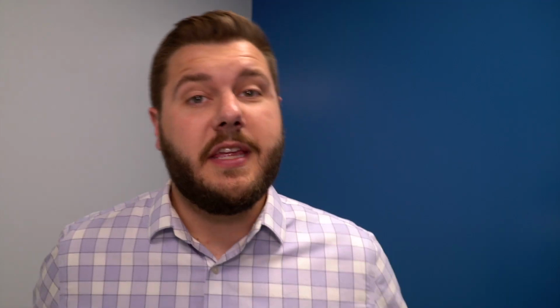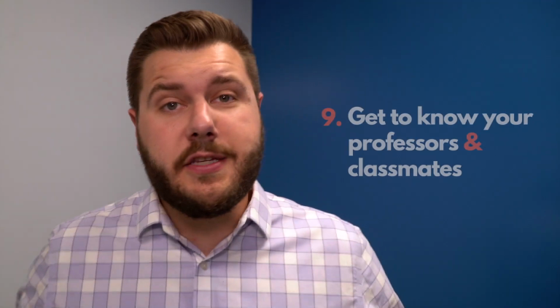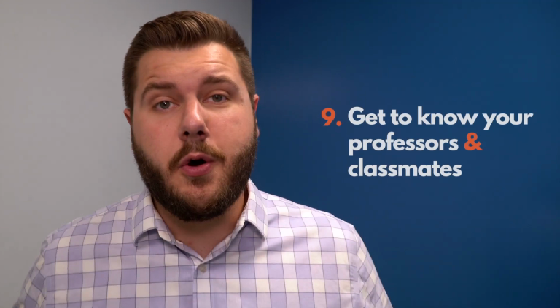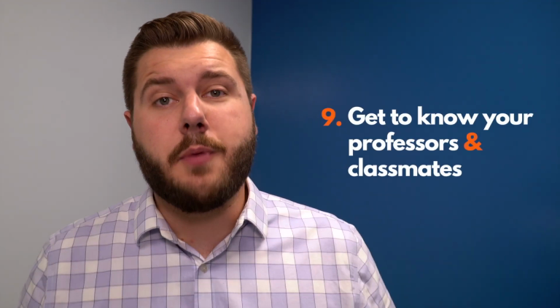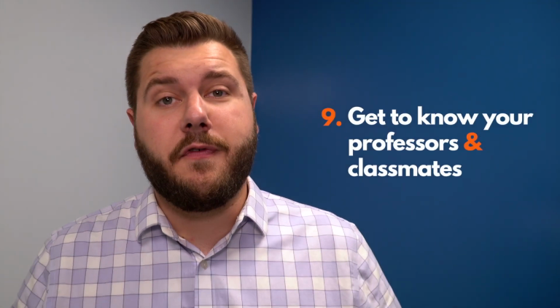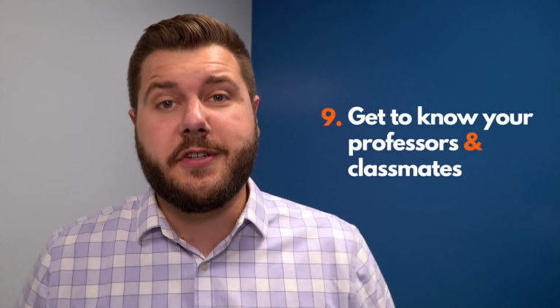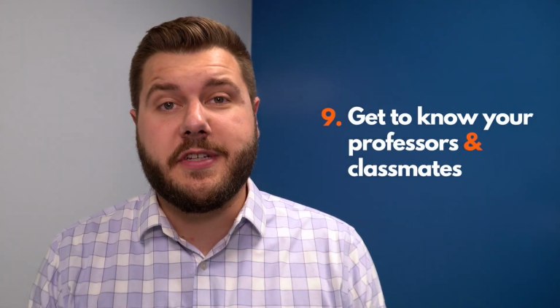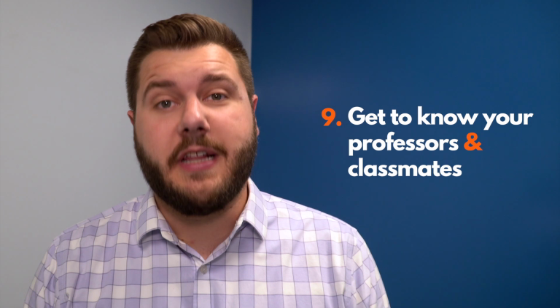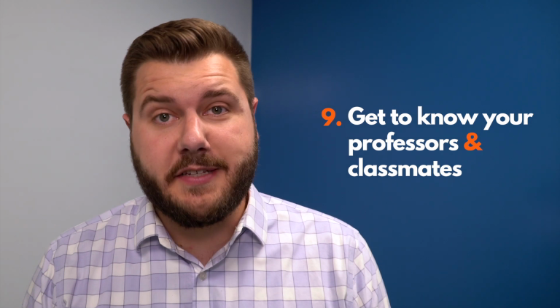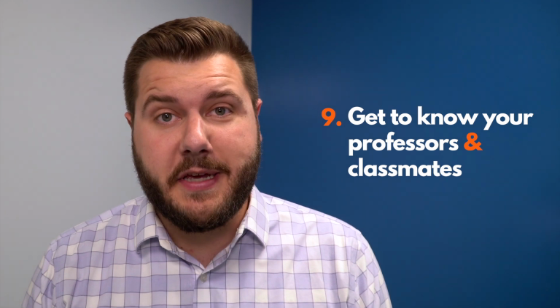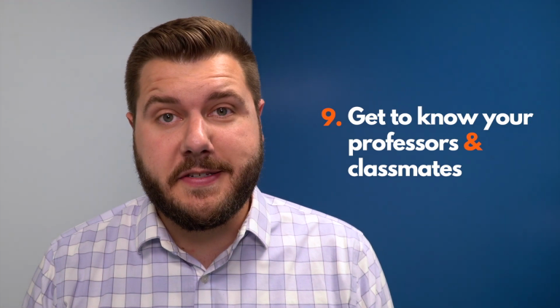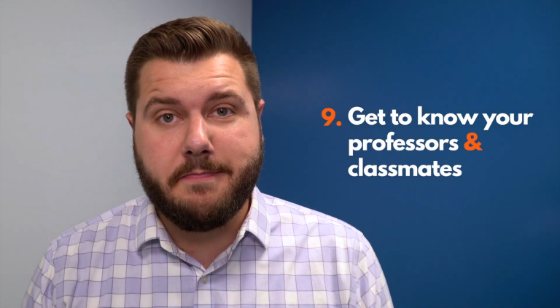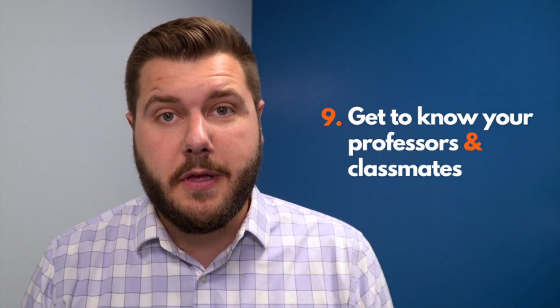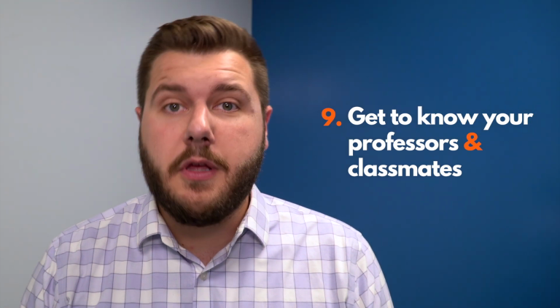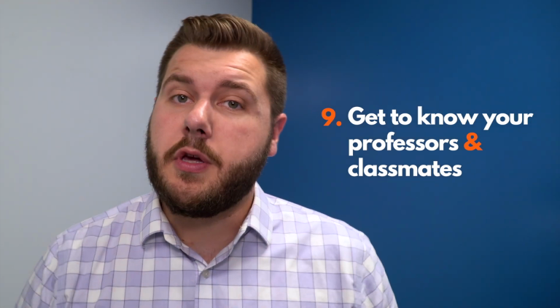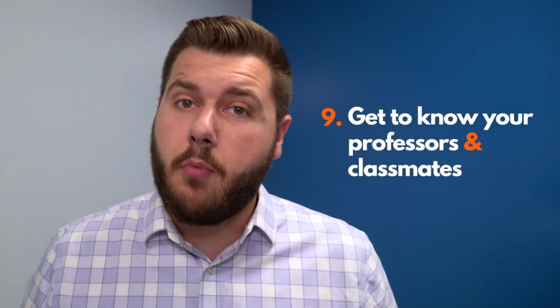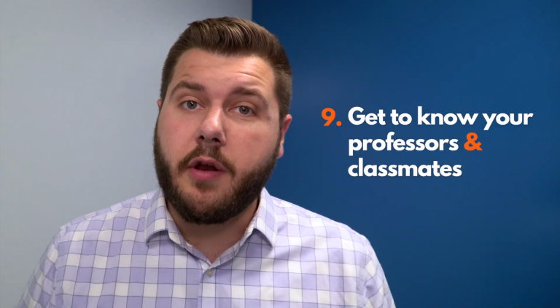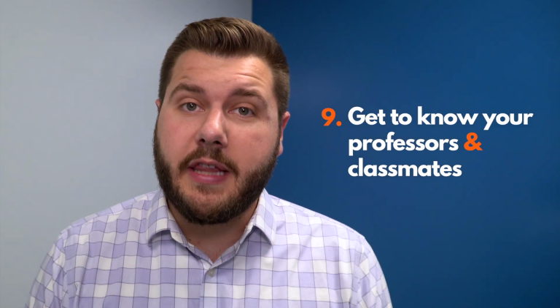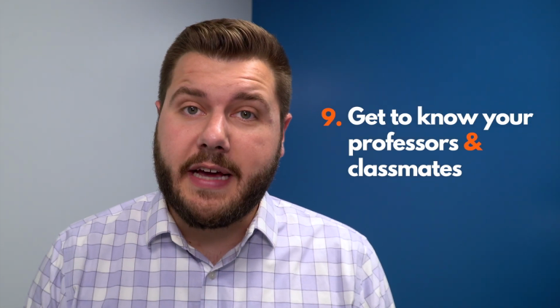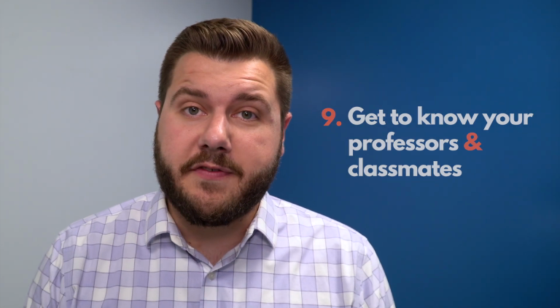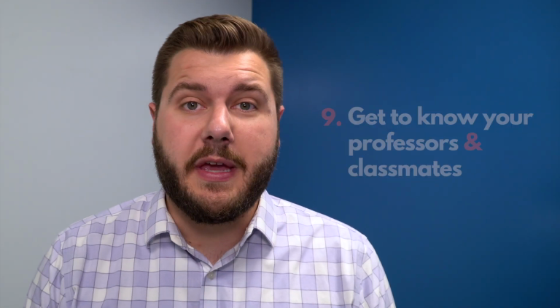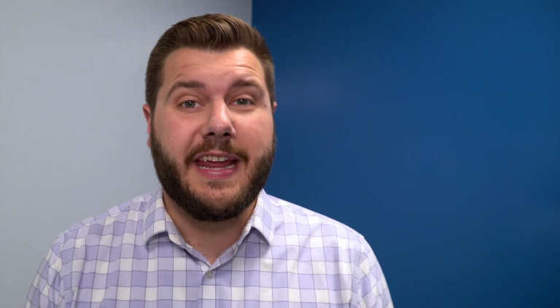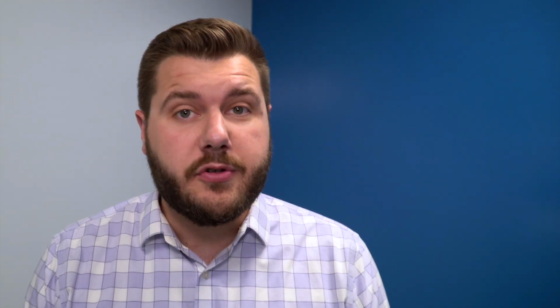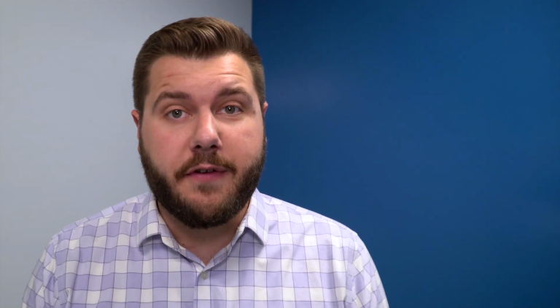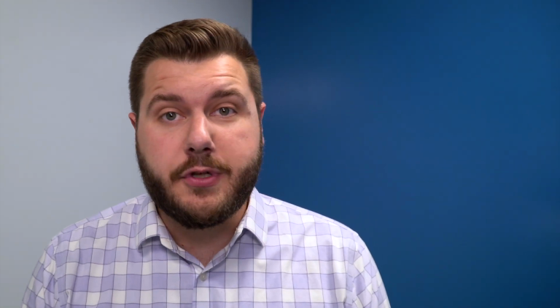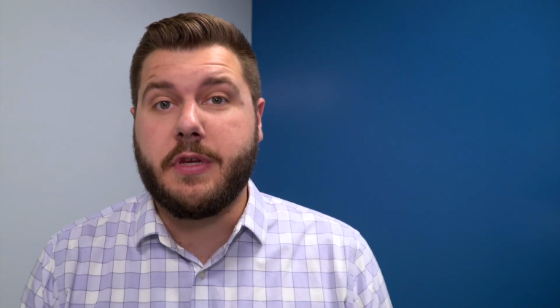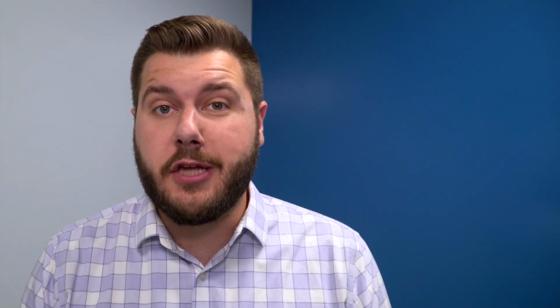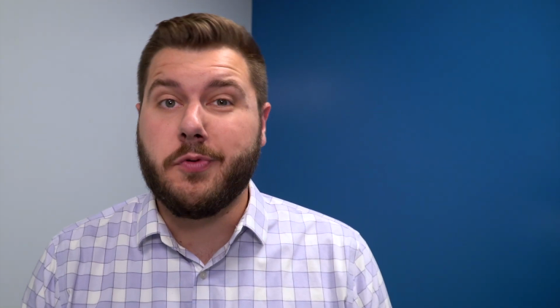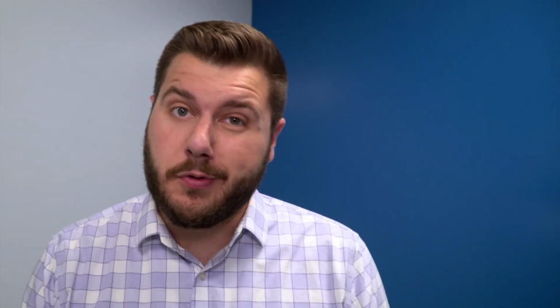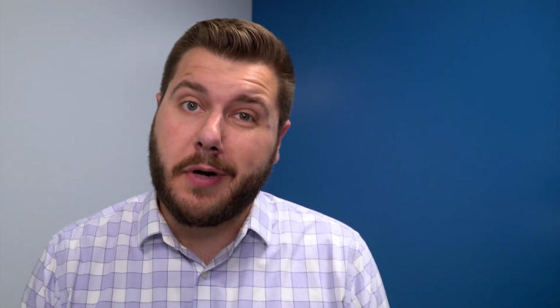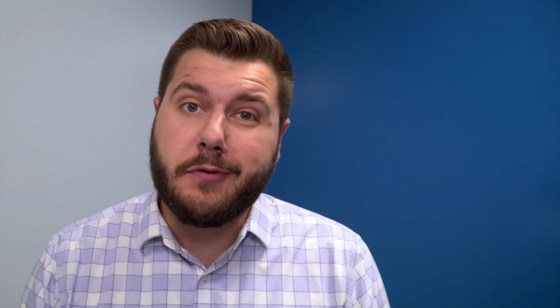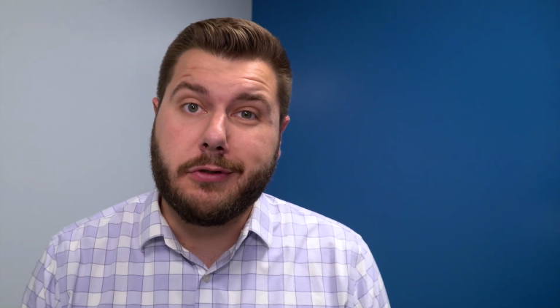Get to know your professors and classmates. You'll get more out of the class if you make an extra effort to engage with those around you.